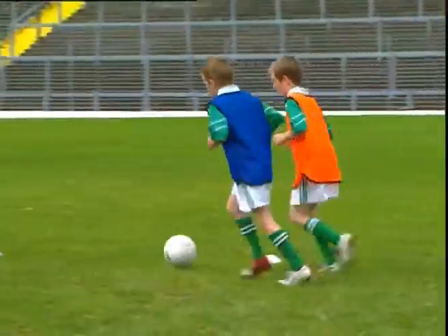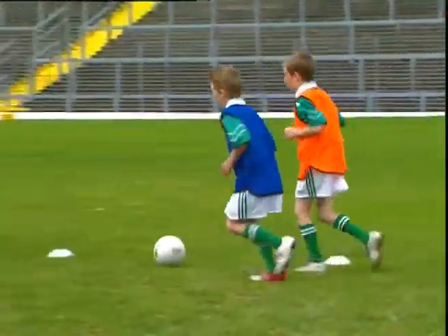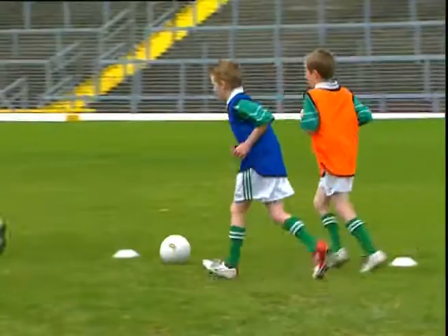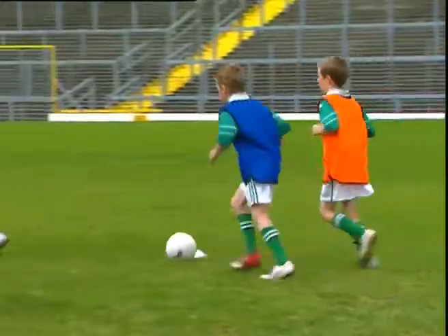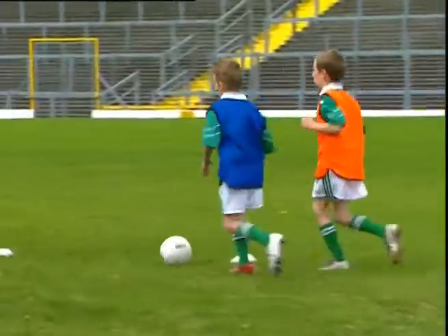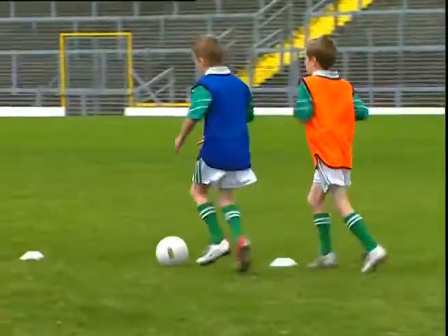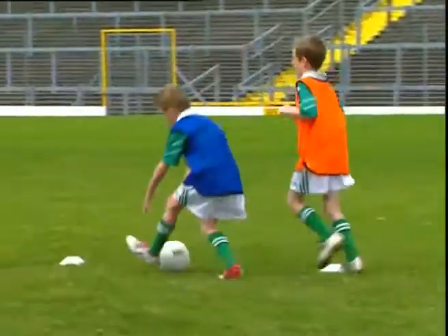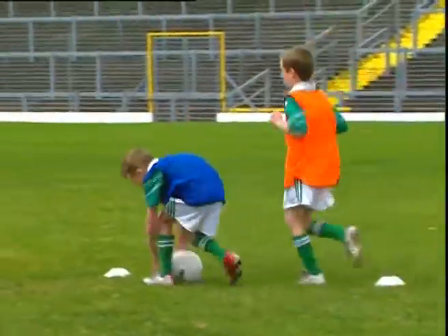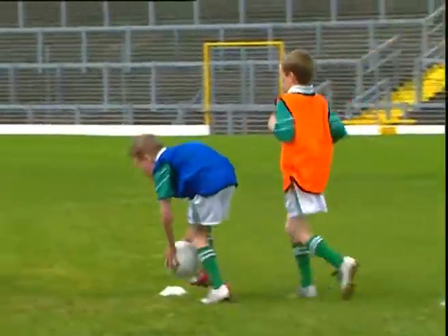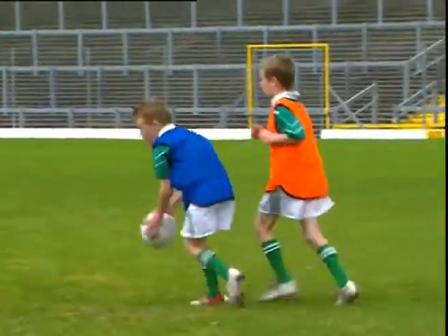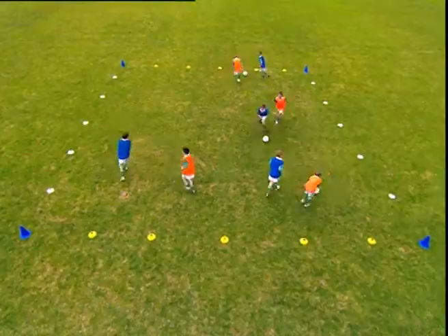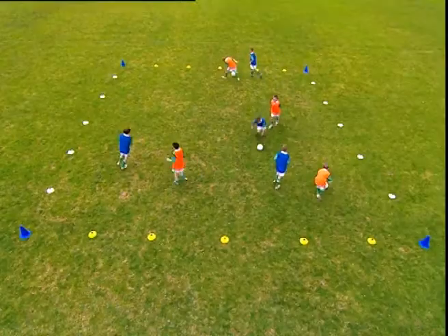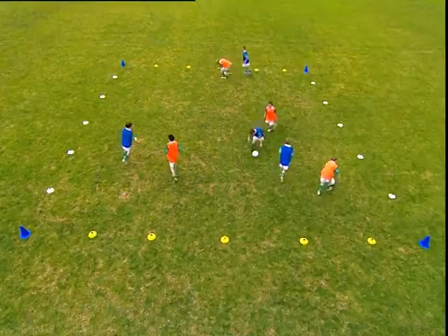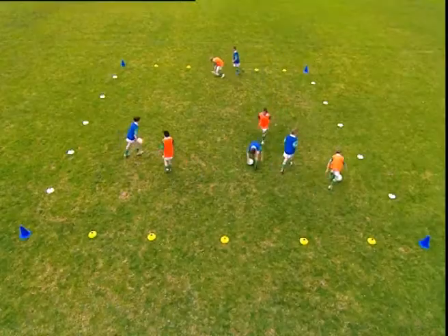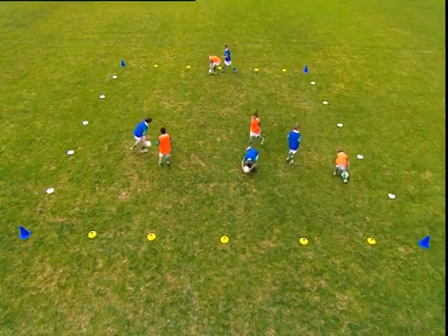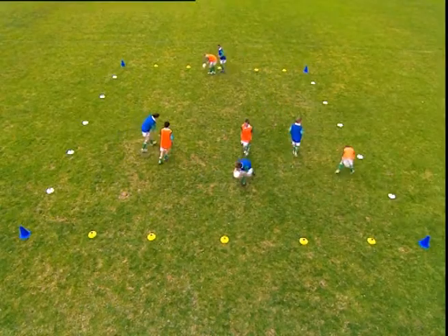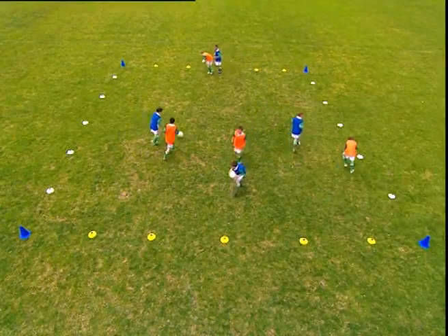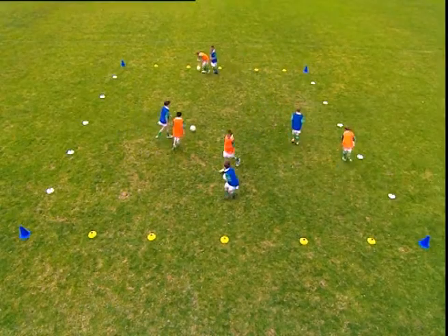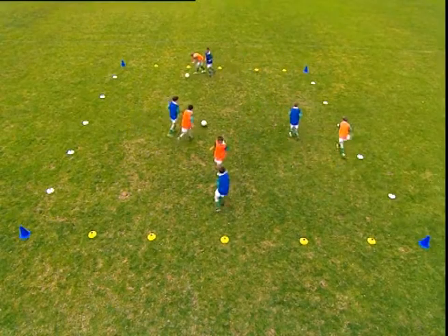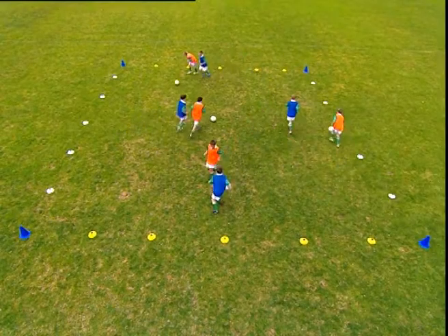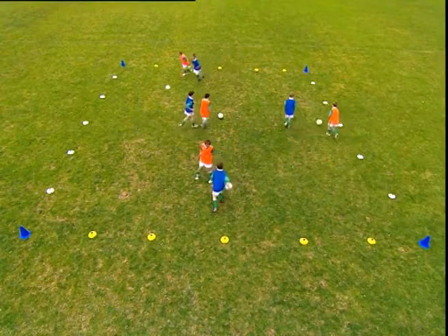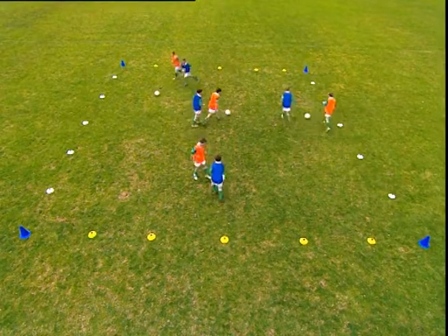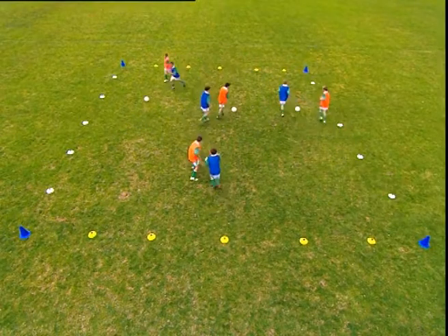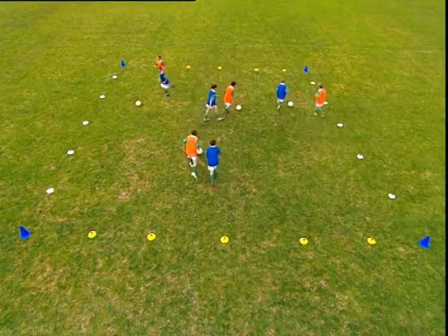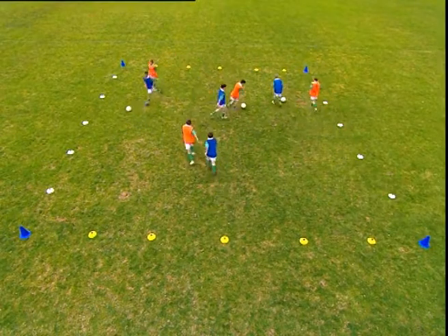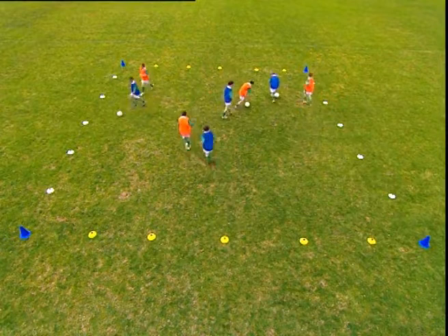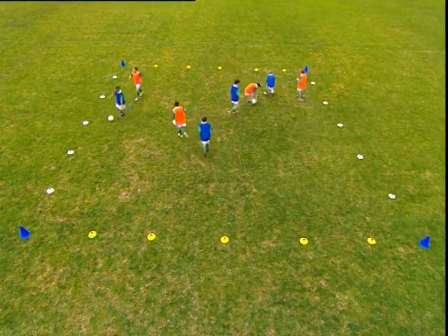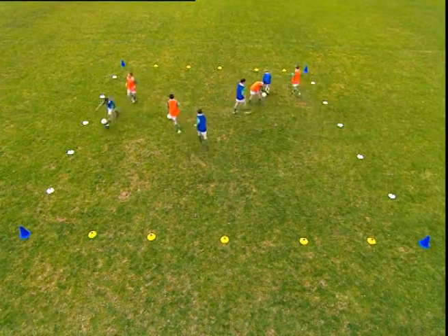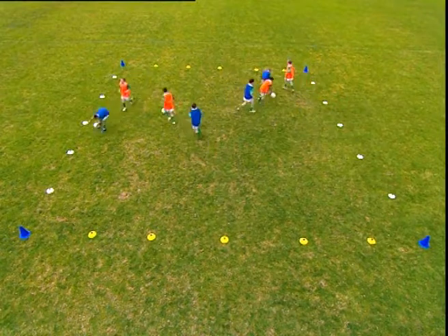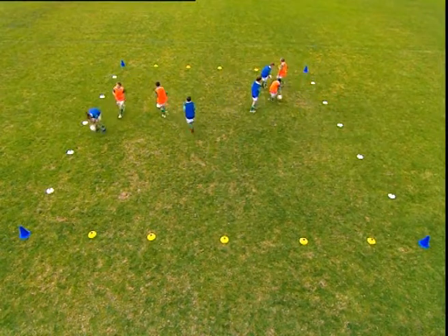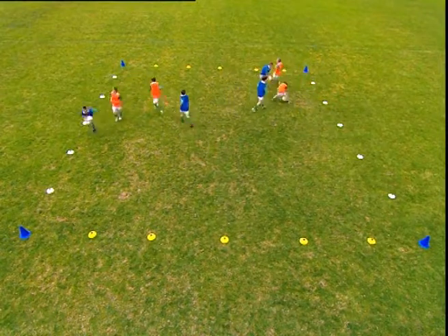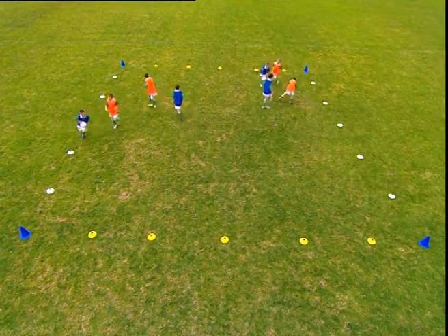To increase the difficulty of the drill, the second player may attempt to tackle the ball as the first player attempts to crouch-lift.